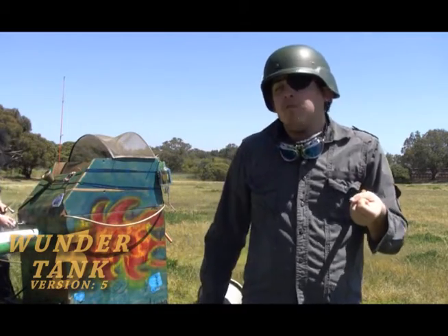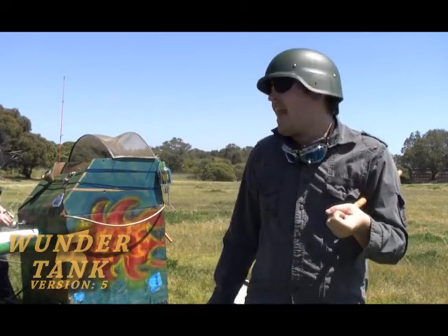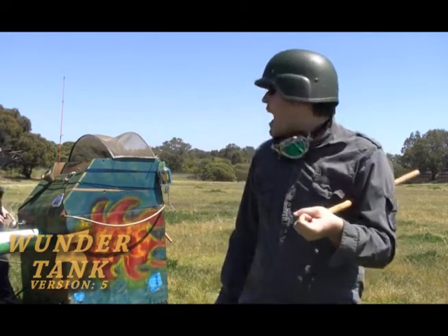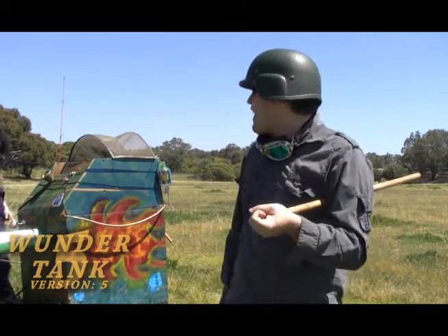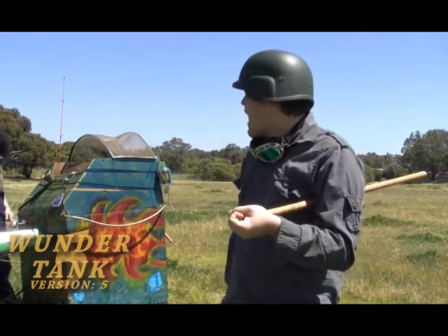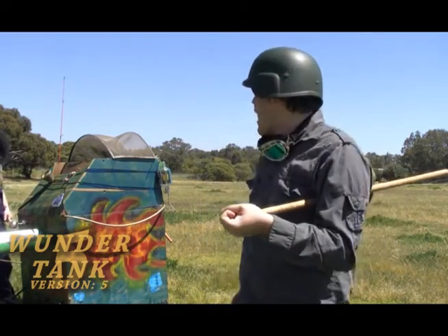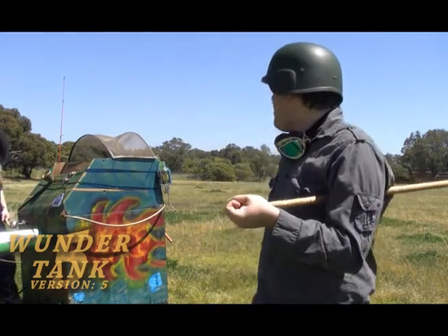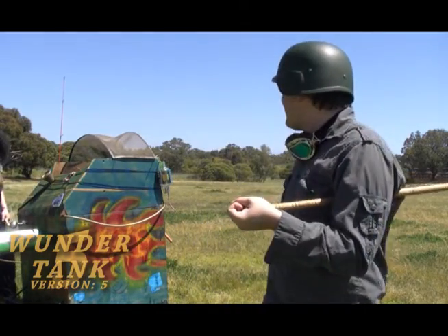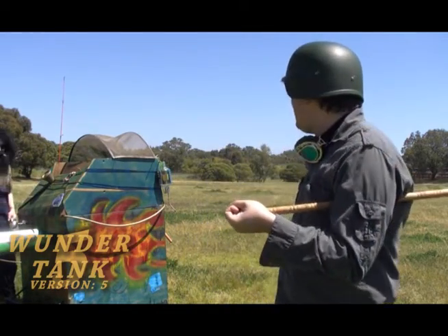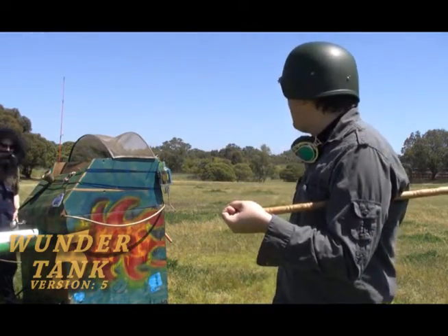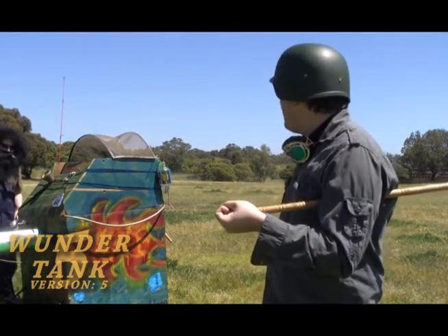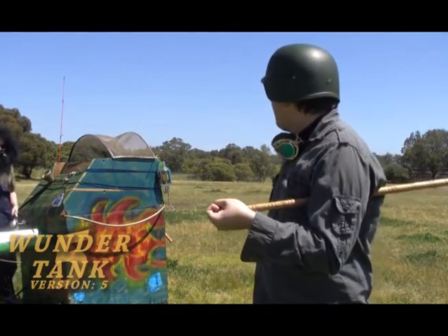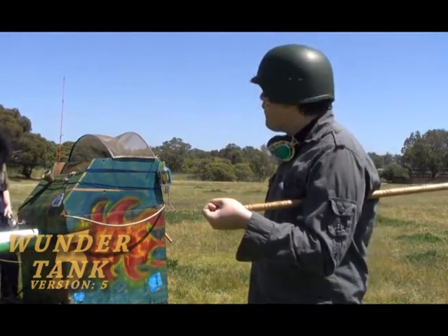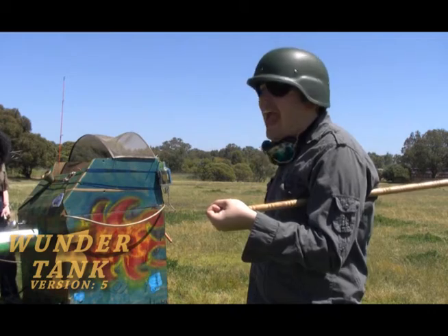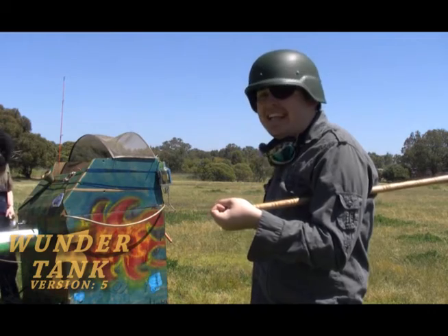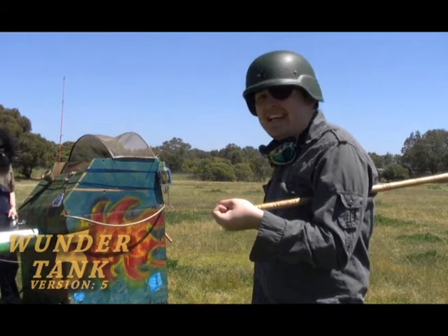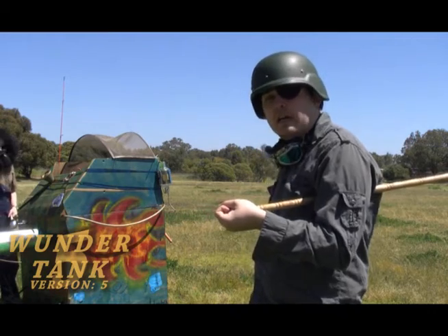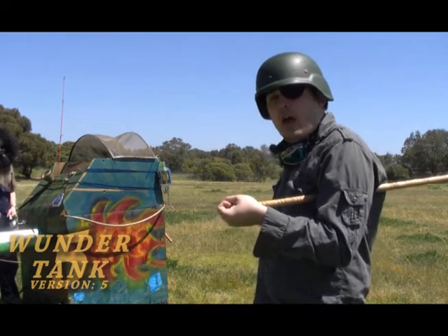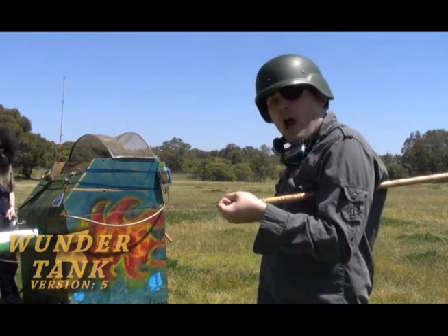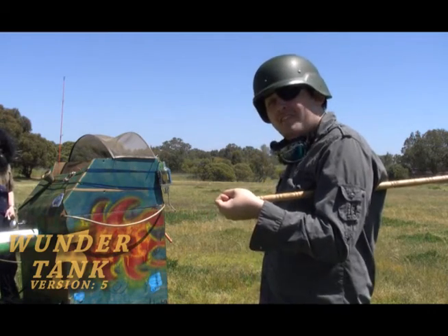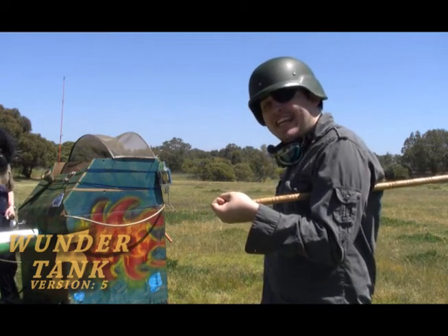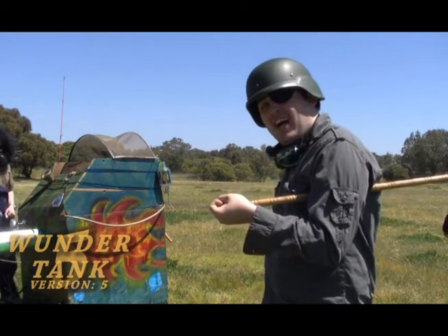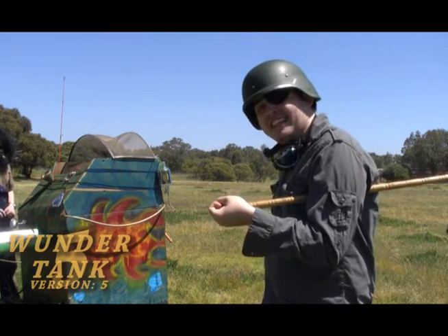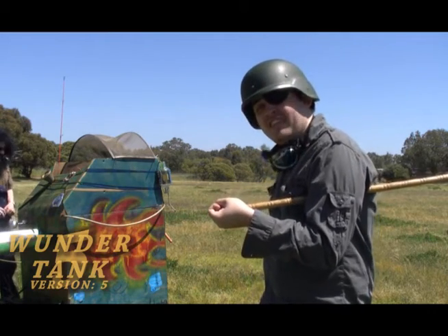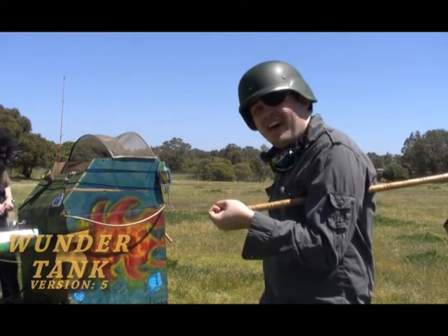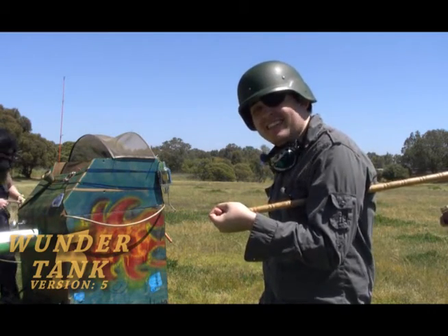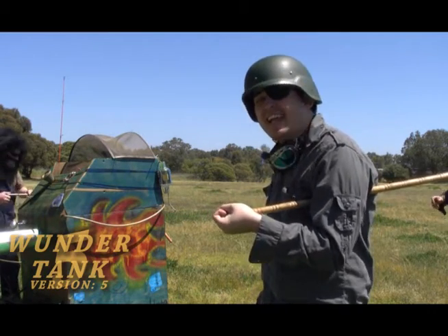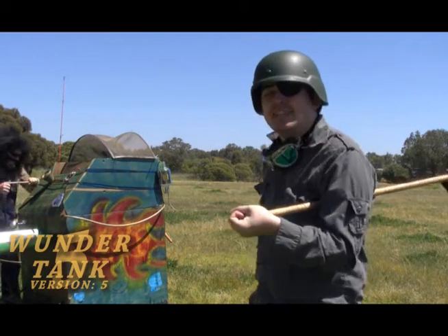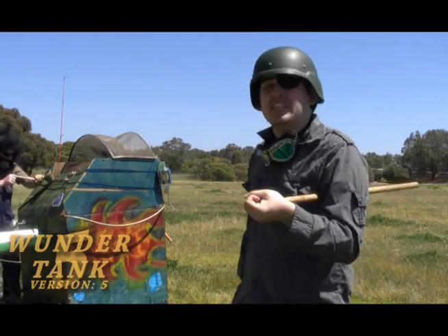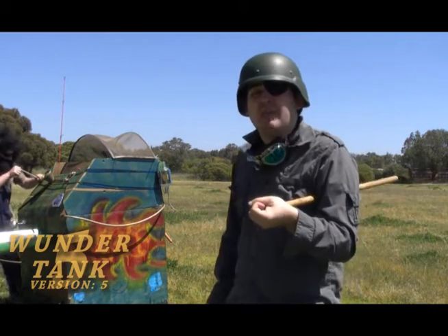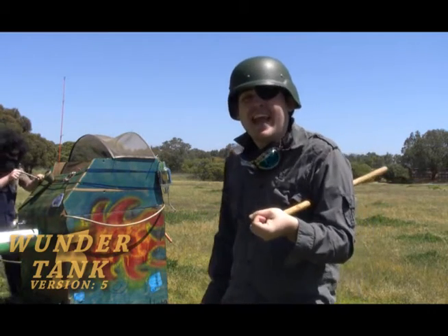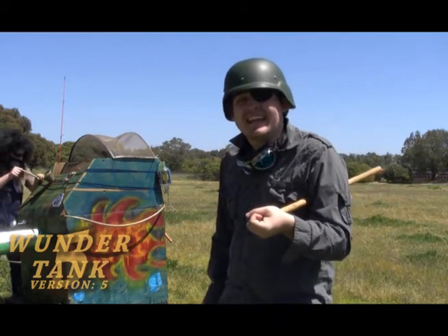We now have a mechanic, Frank, working on the Thunder Tank as we speak.